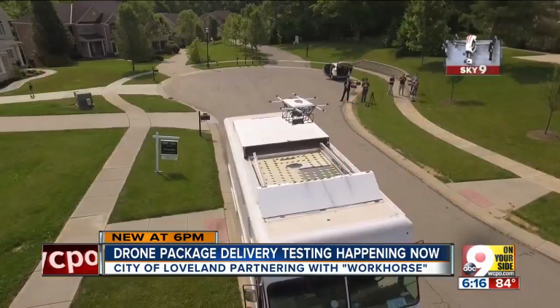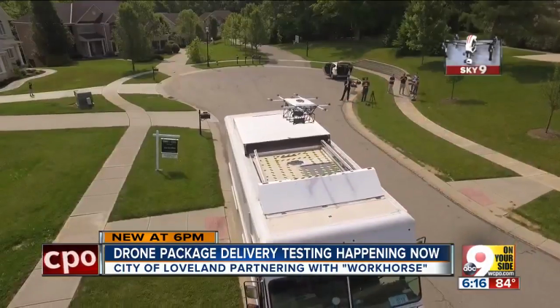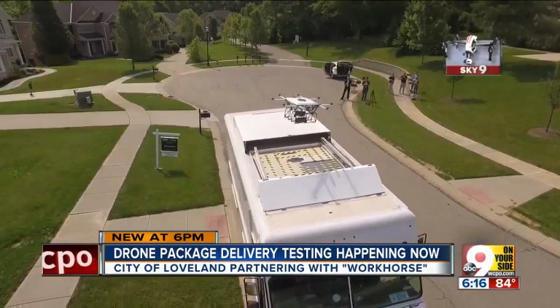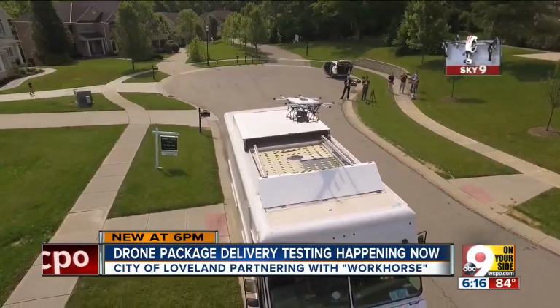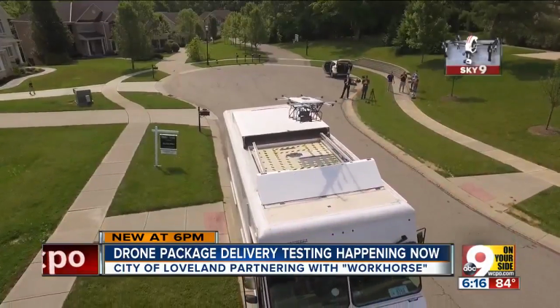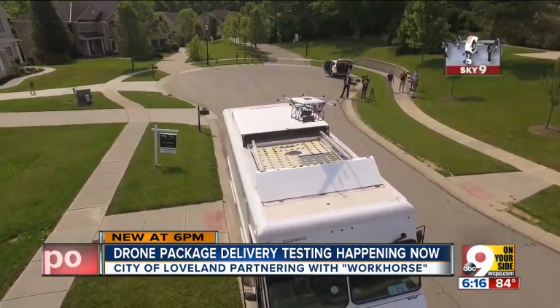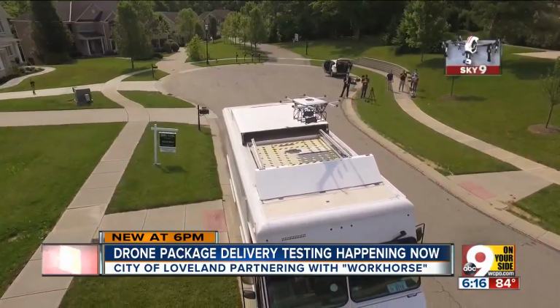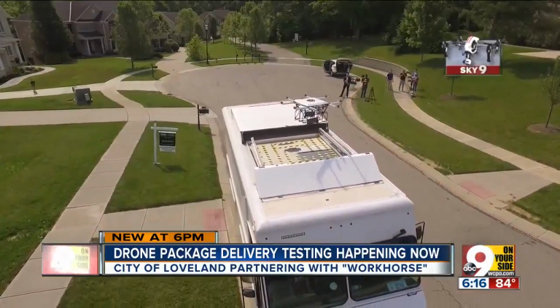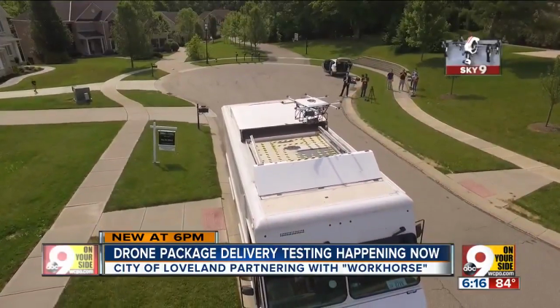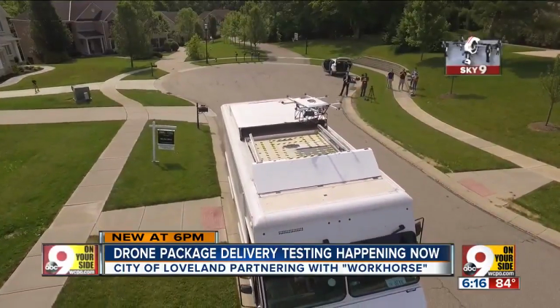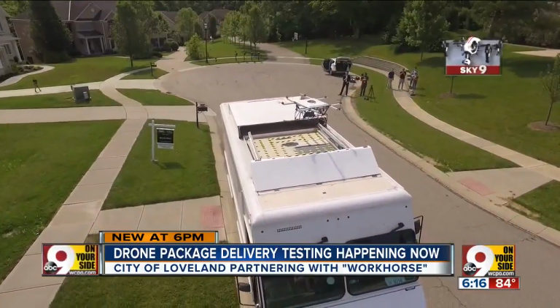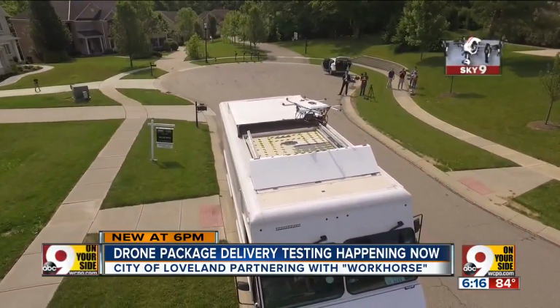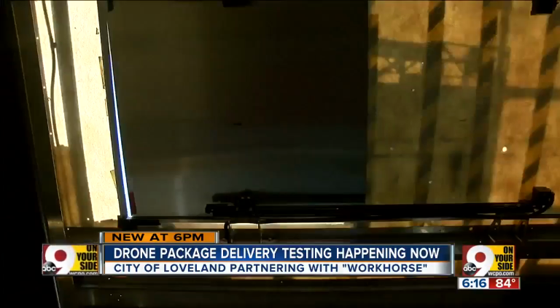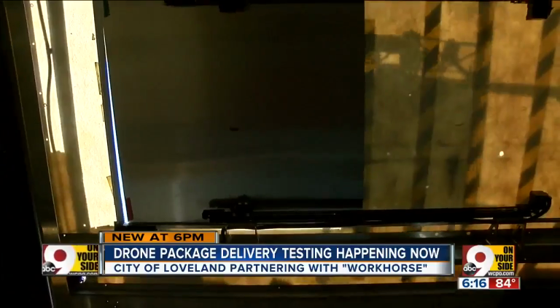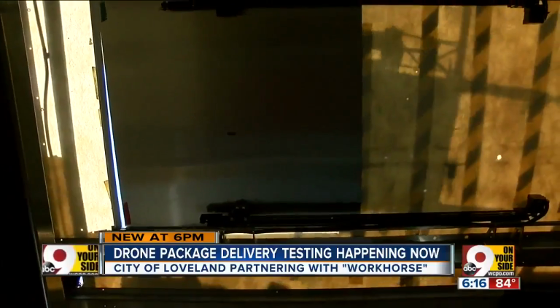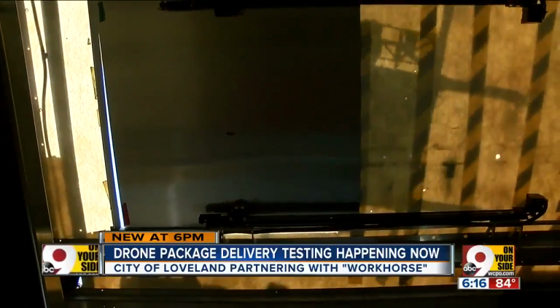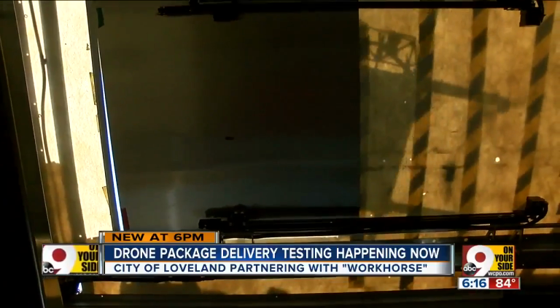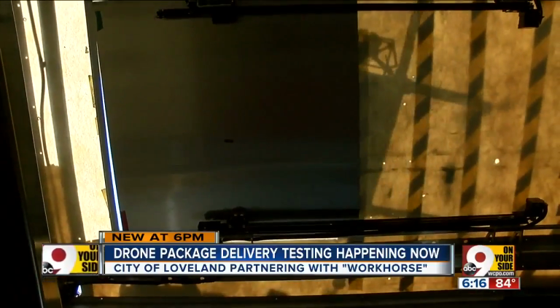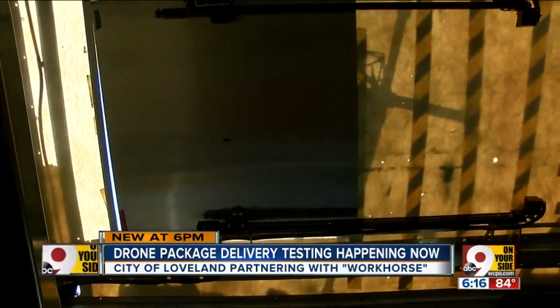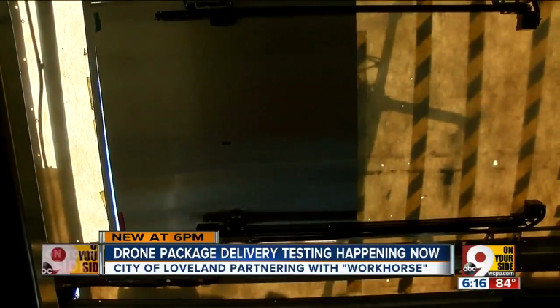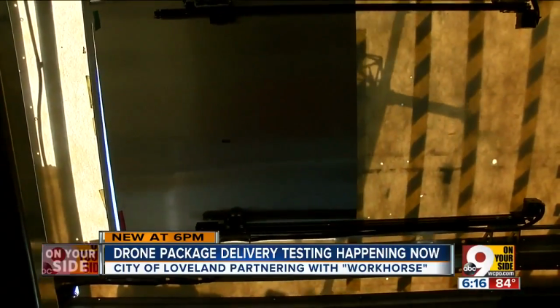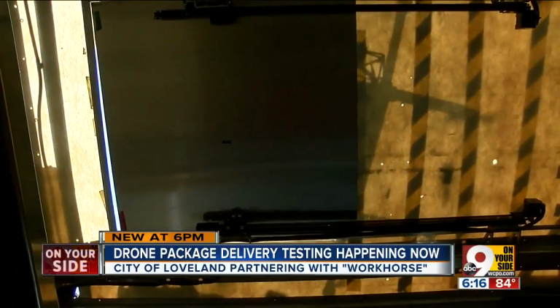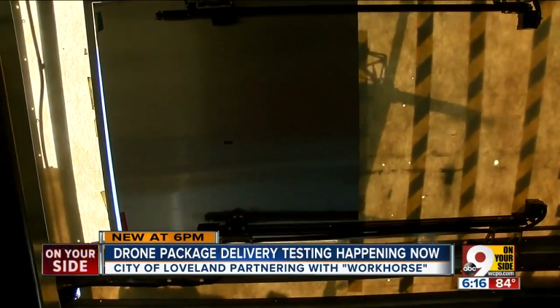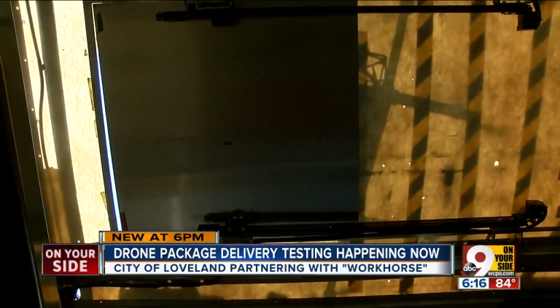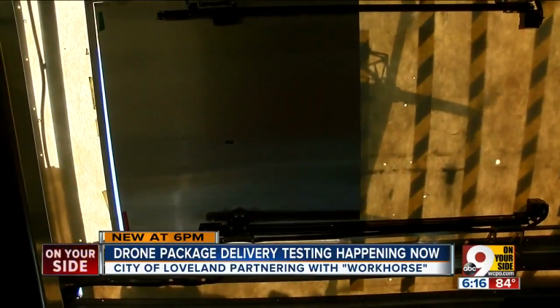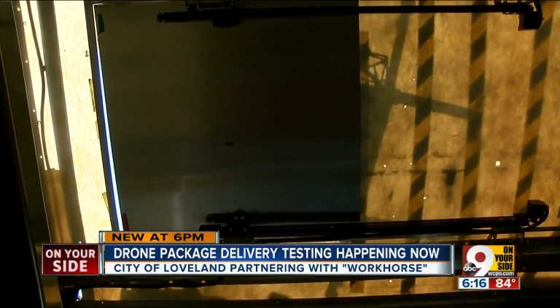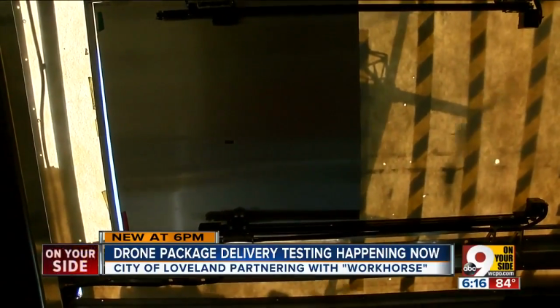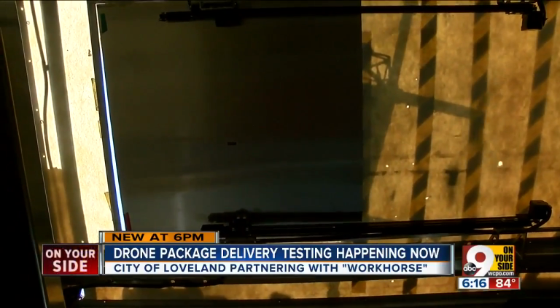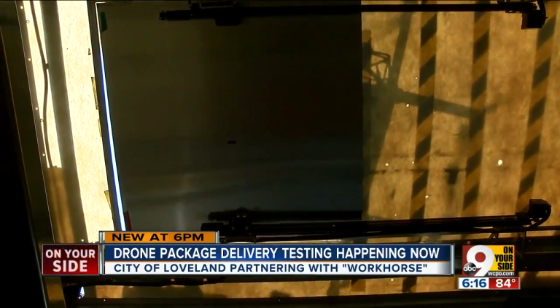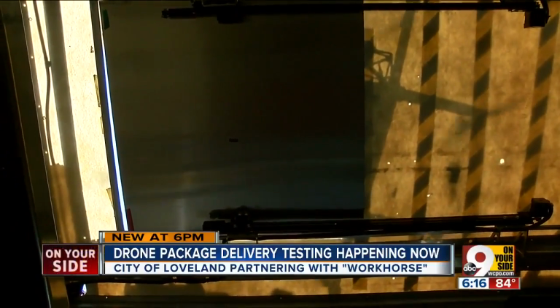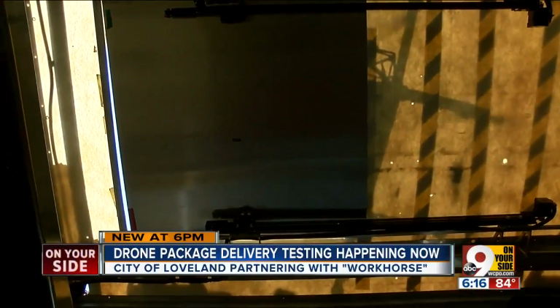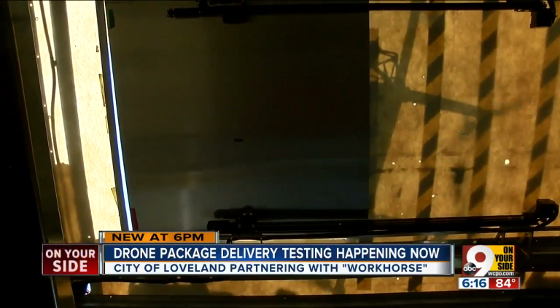It will only be a matter of time. Above Loveland, I'm Evan Millward, Nine on Your Side.